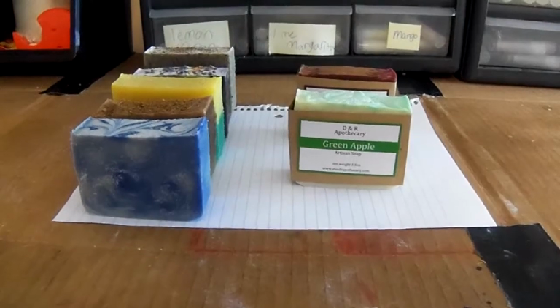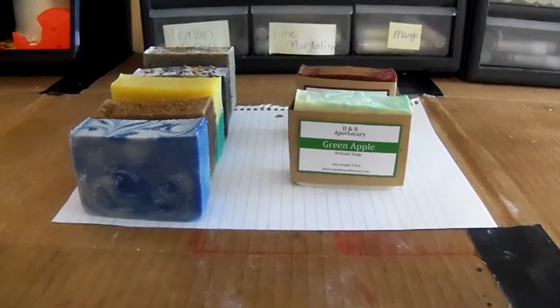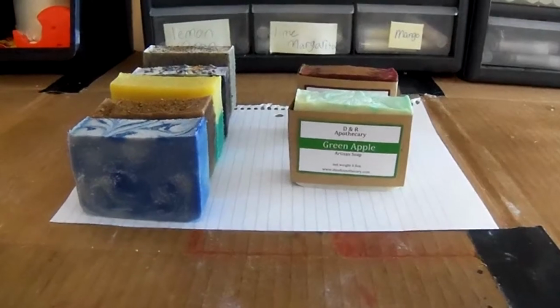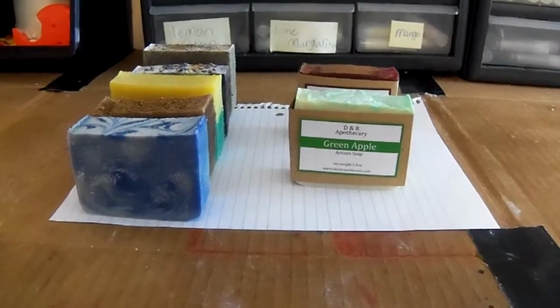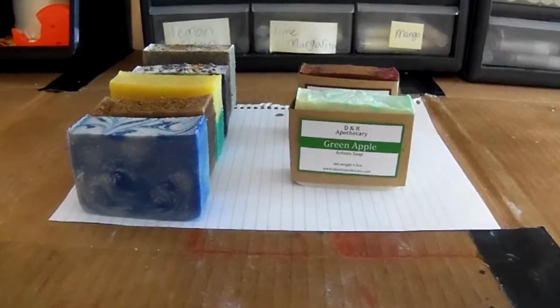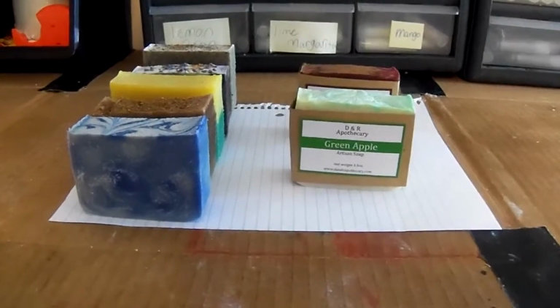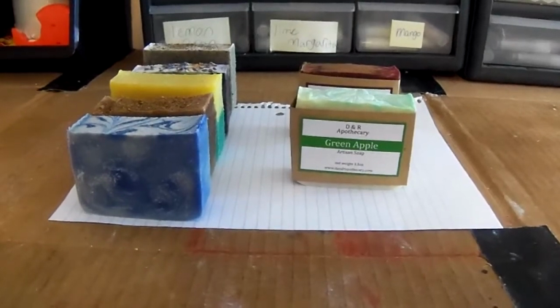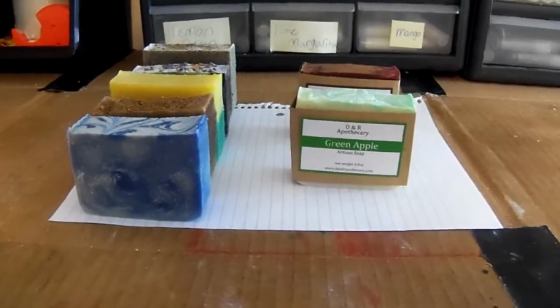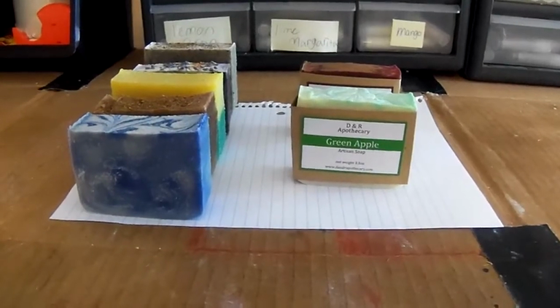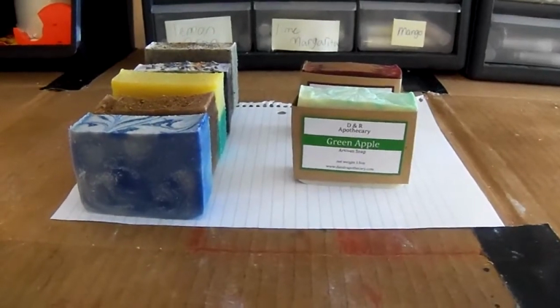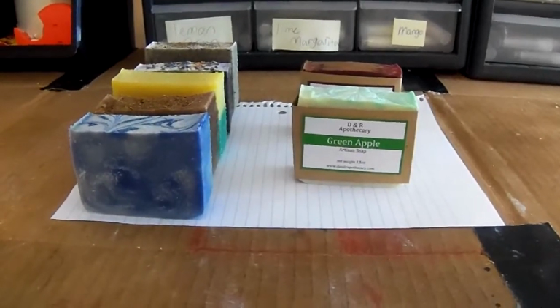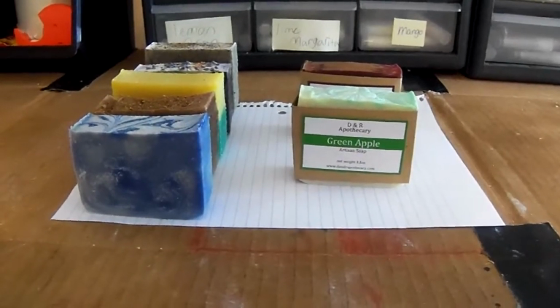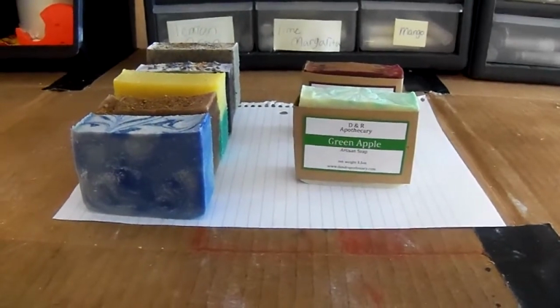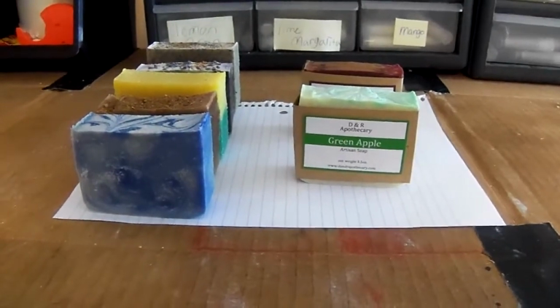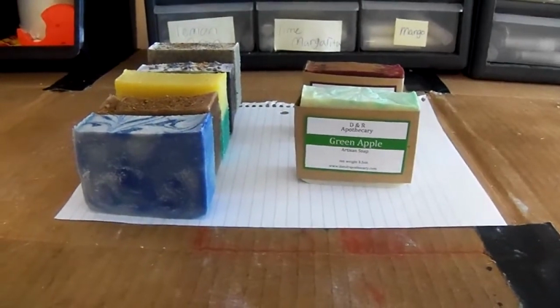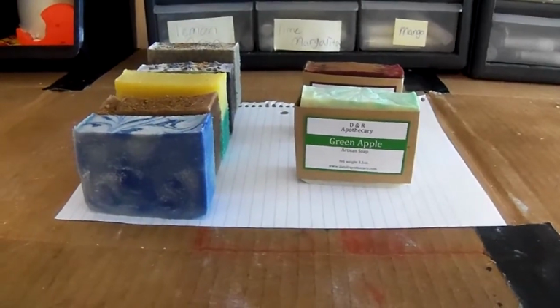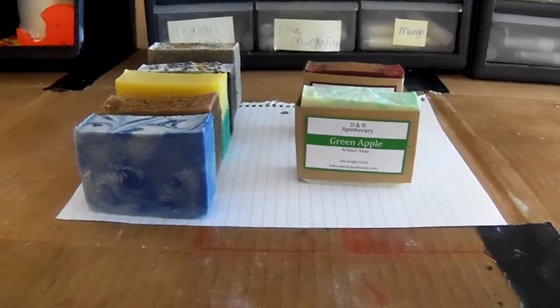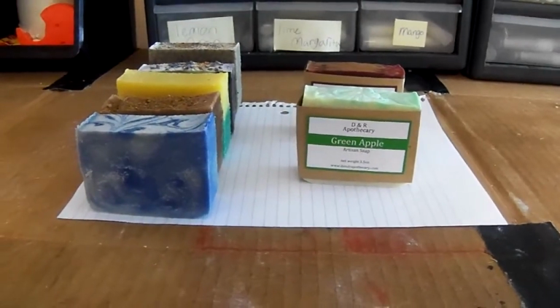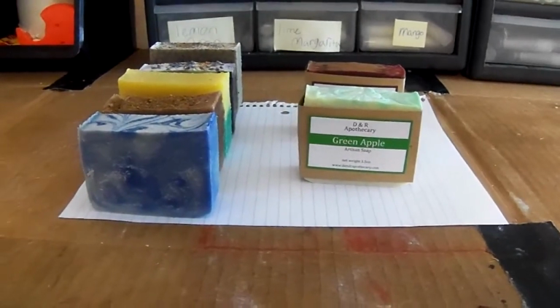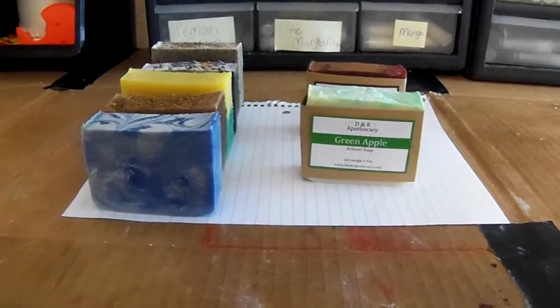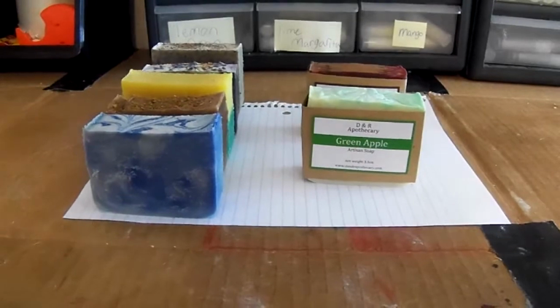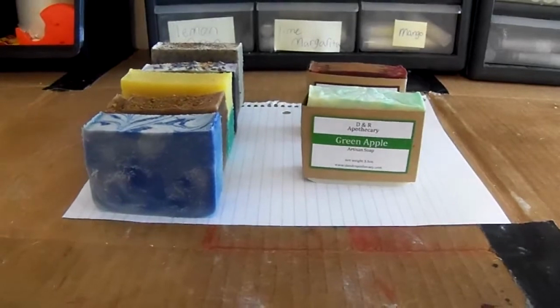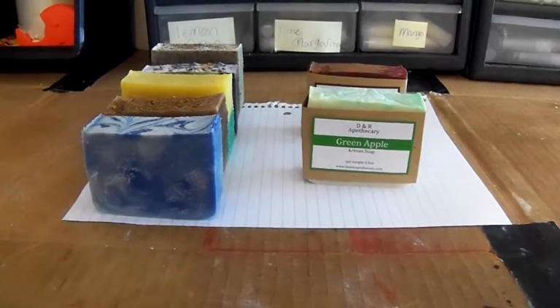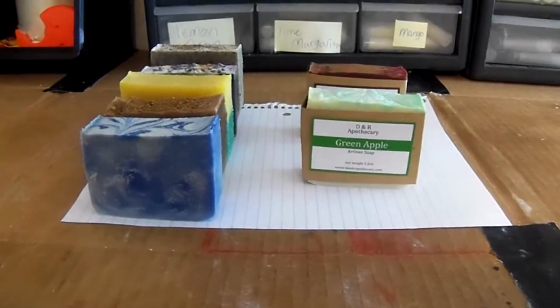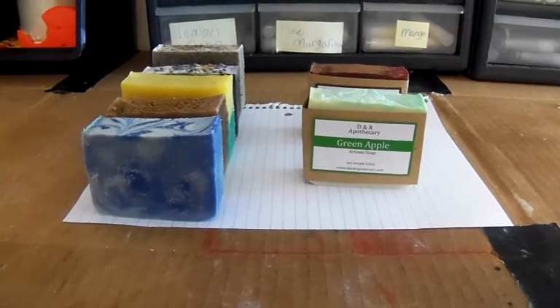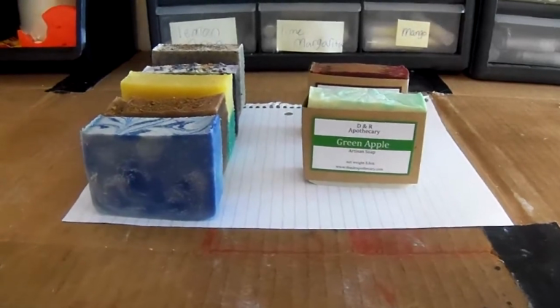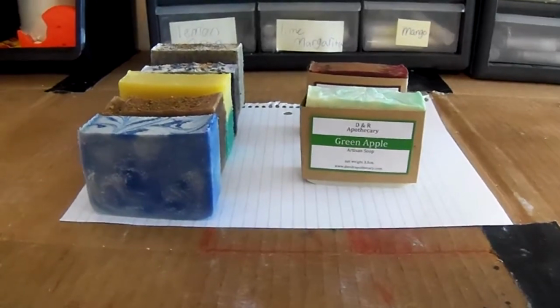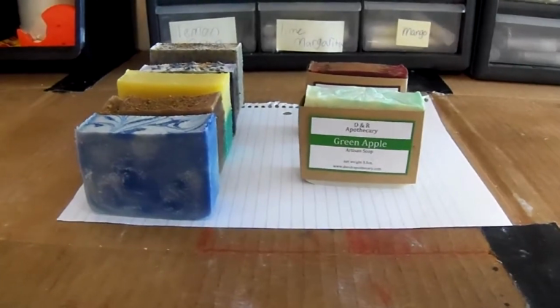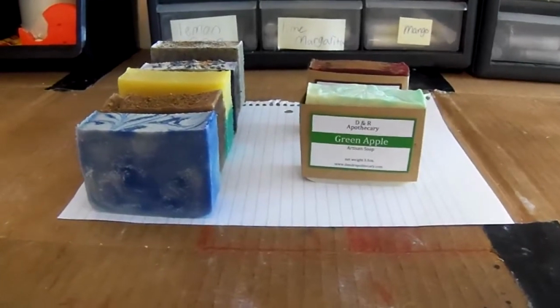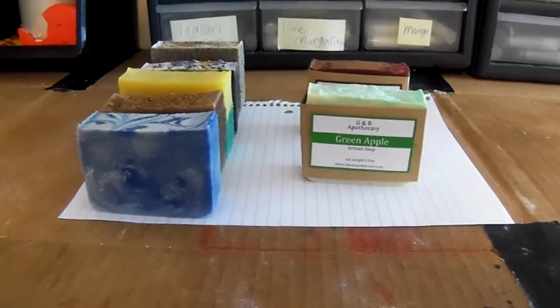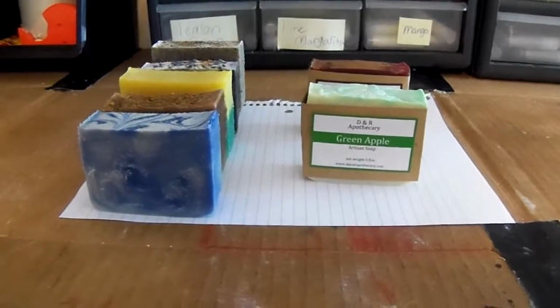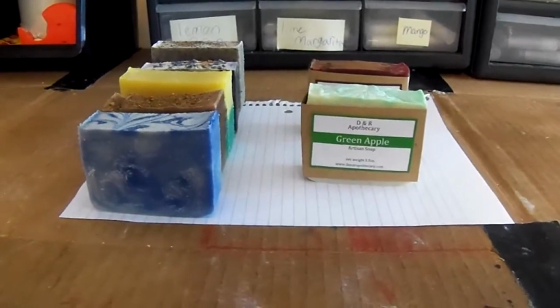Hey guys, it's Rachel here with the NR Apothecary. I wanted to give you guys a quick update as to what's going on with the shop.